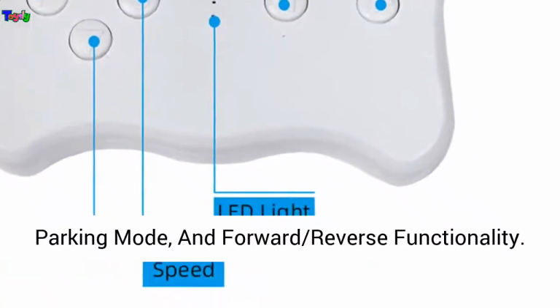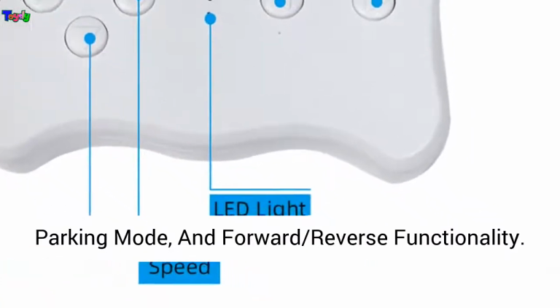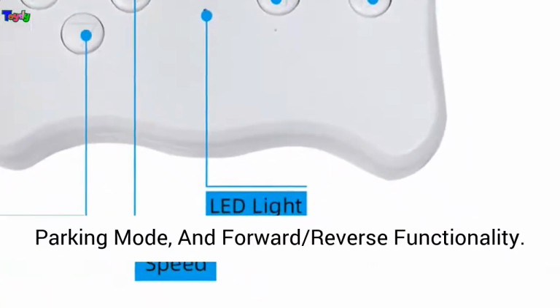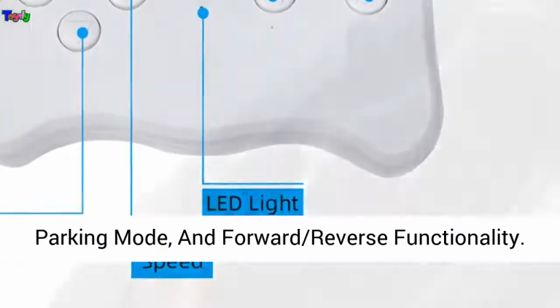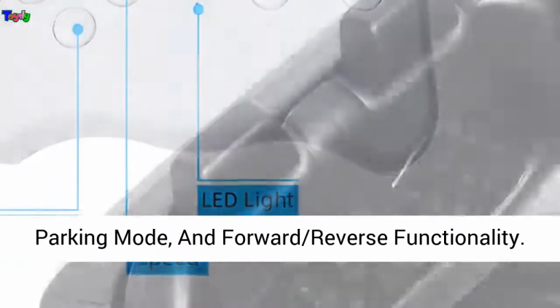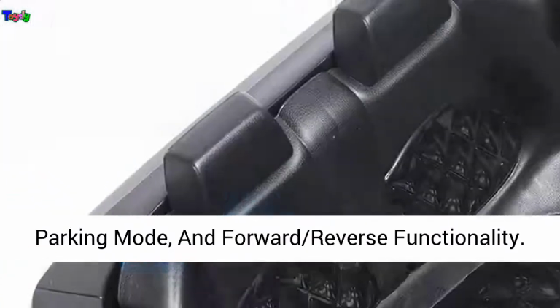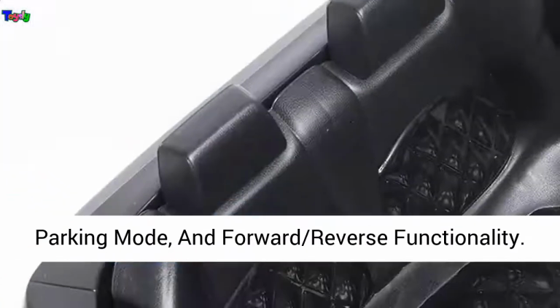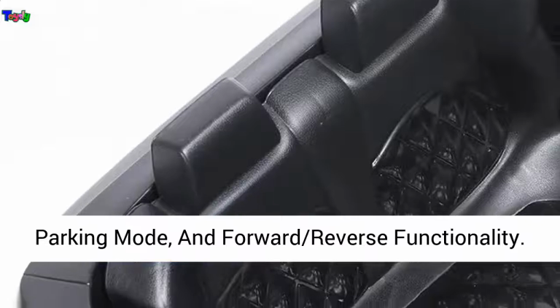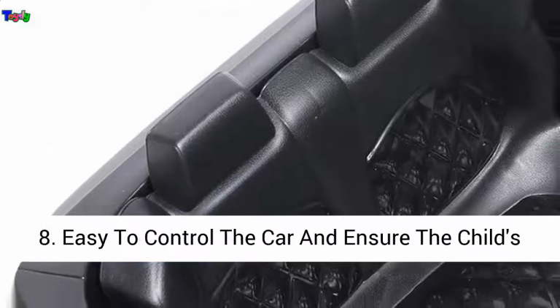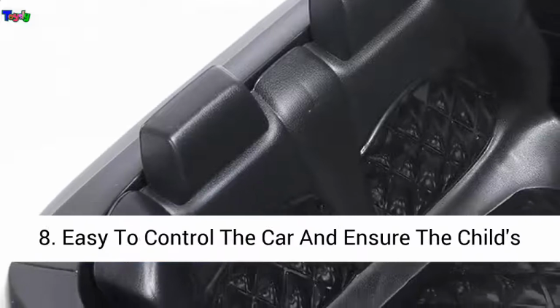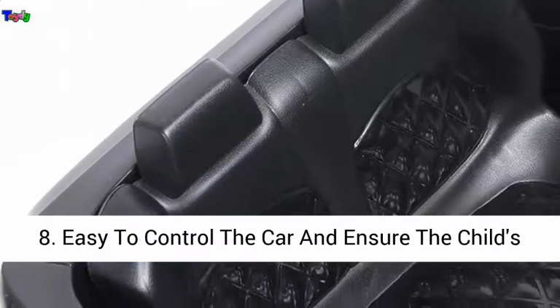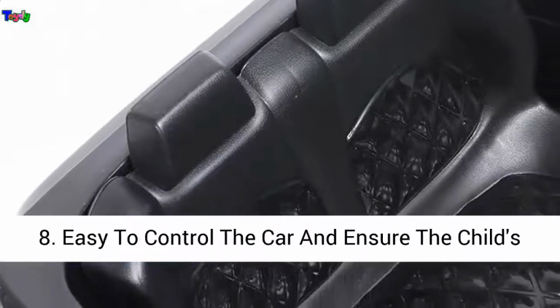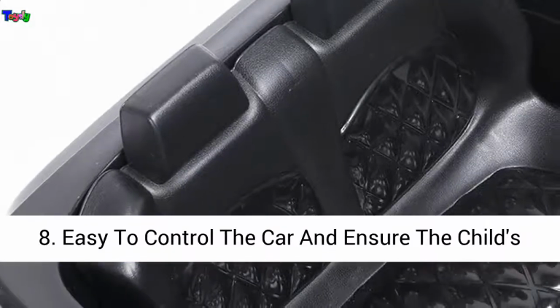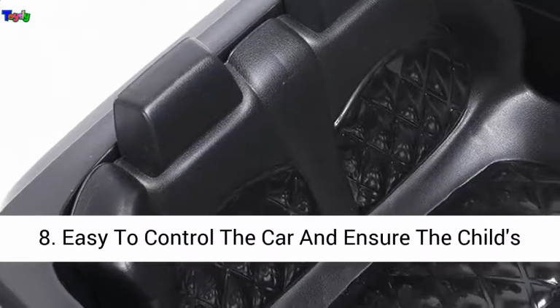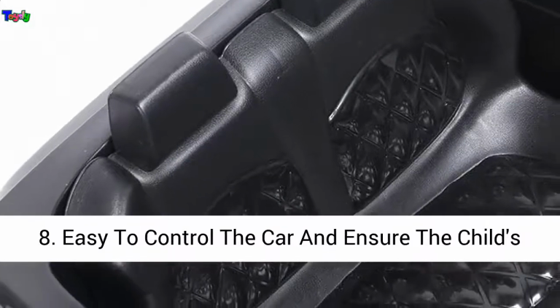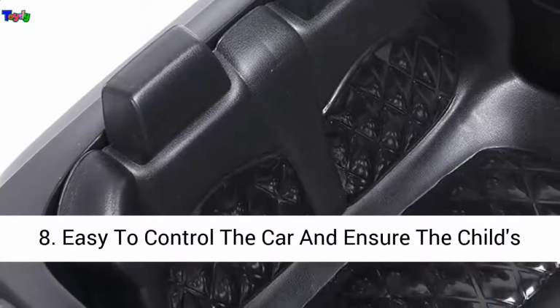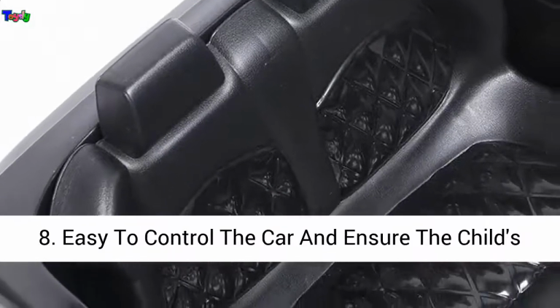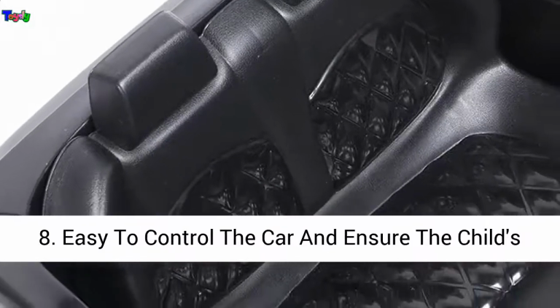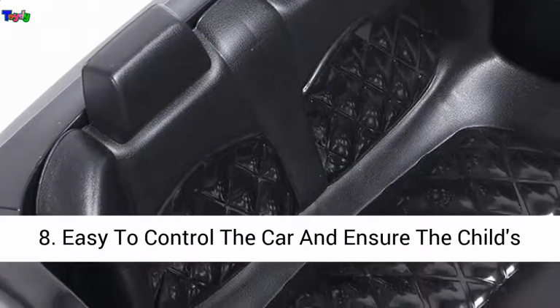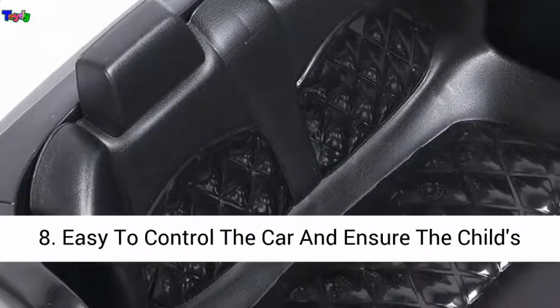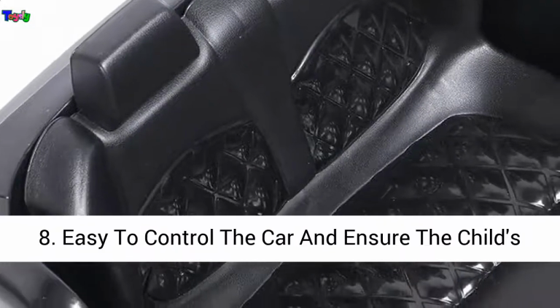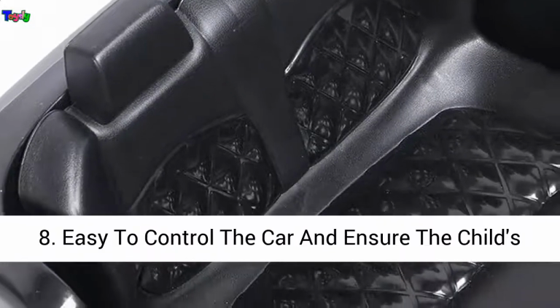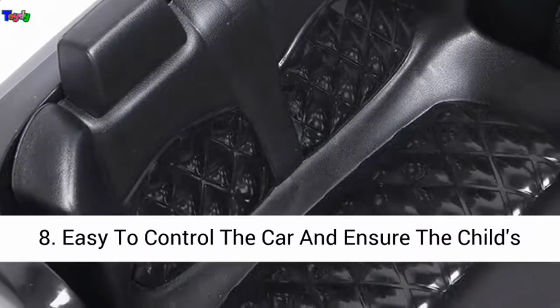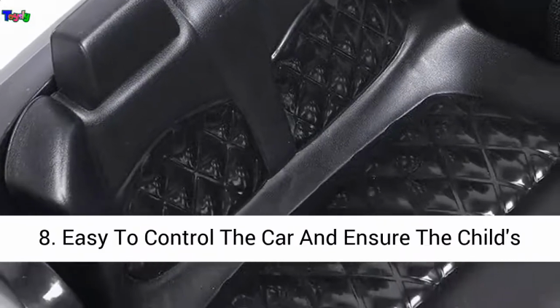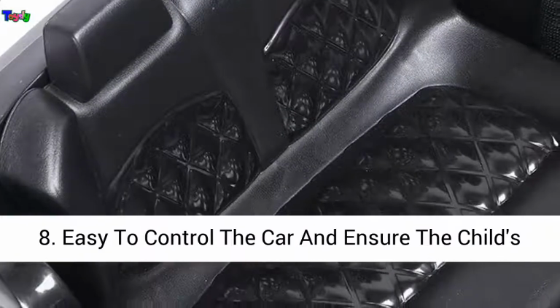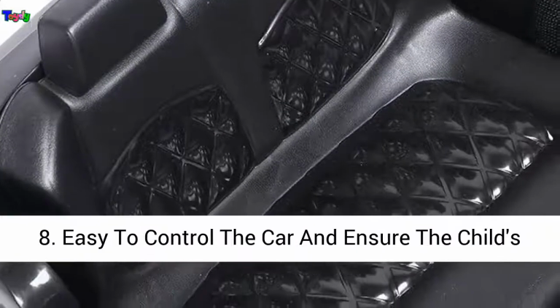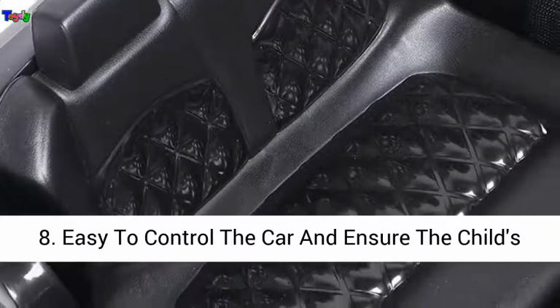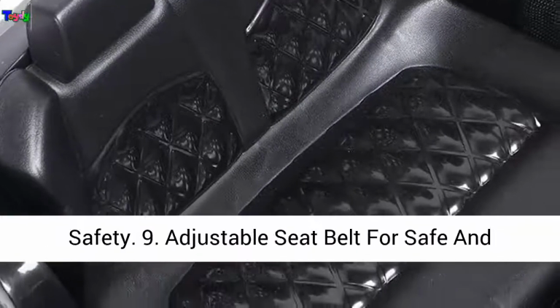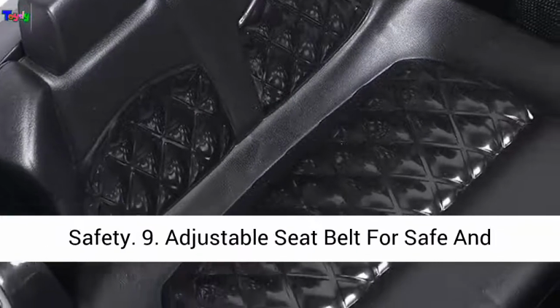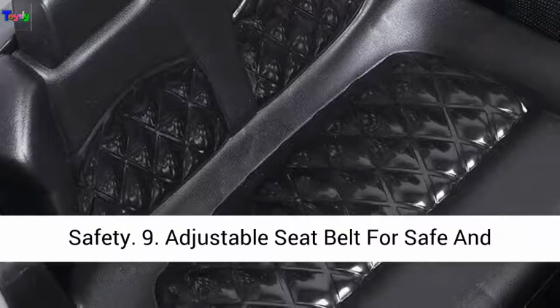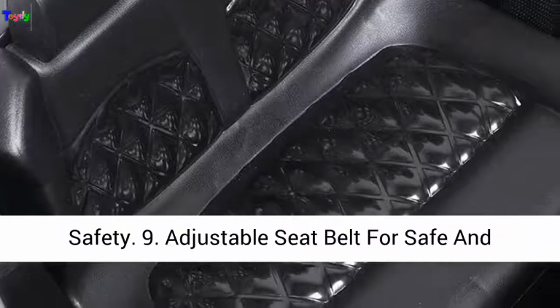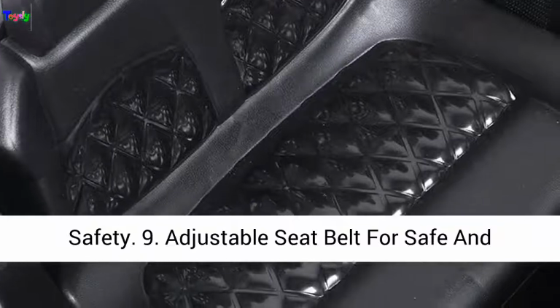9. Adjustable Seat Belt for safe and comfortable use. 10. Recommended for children 2-8 years old.